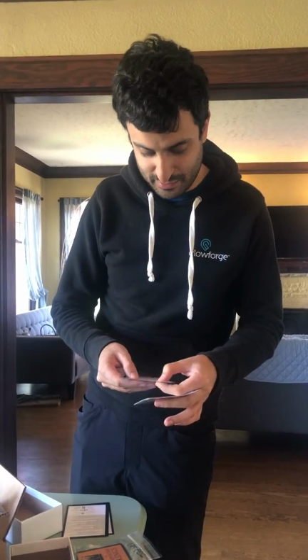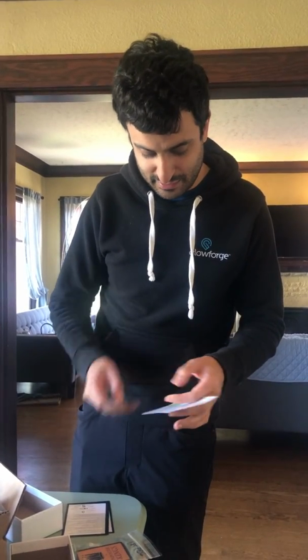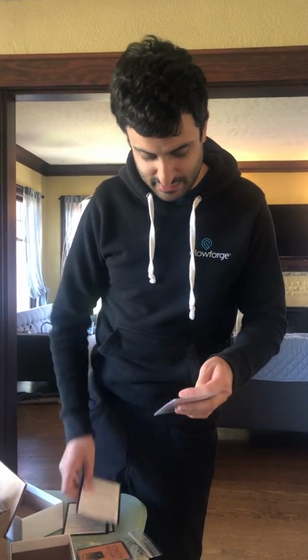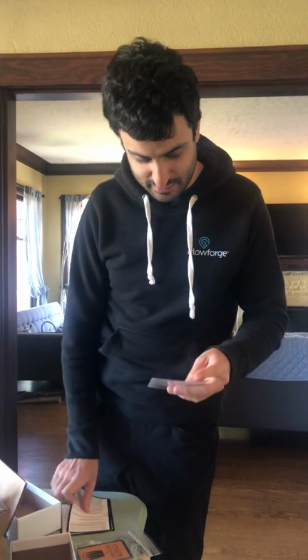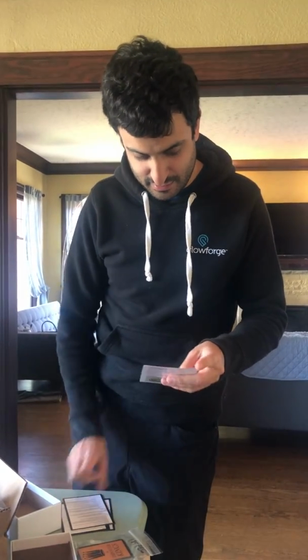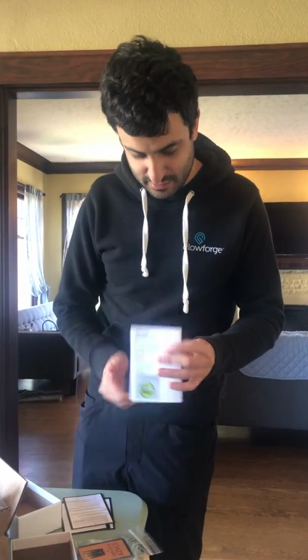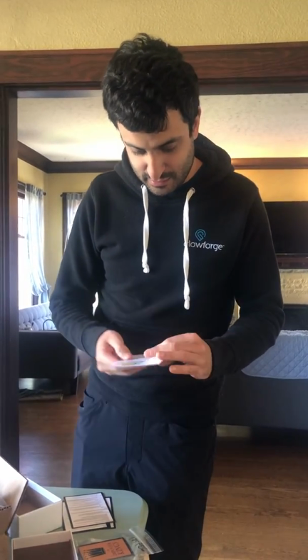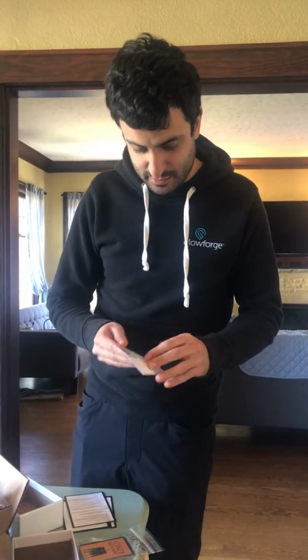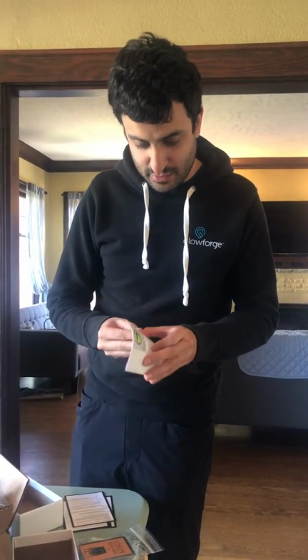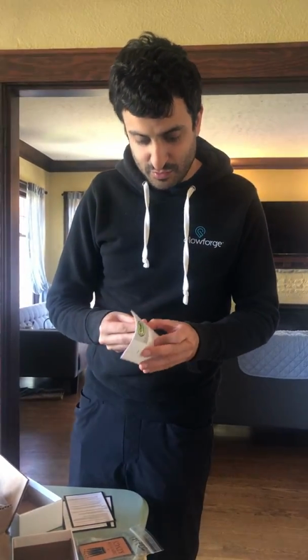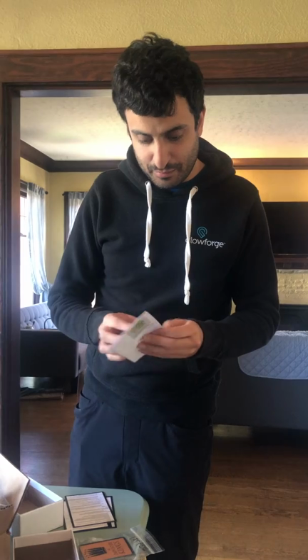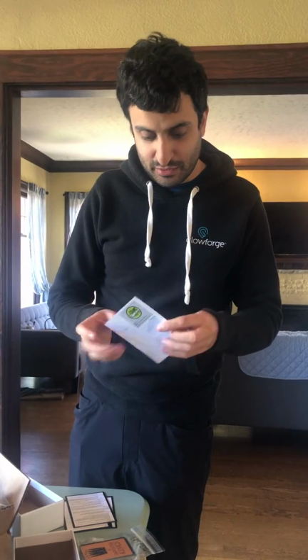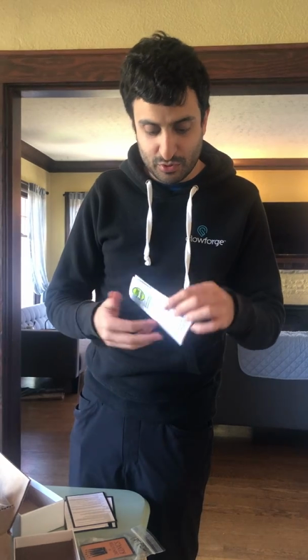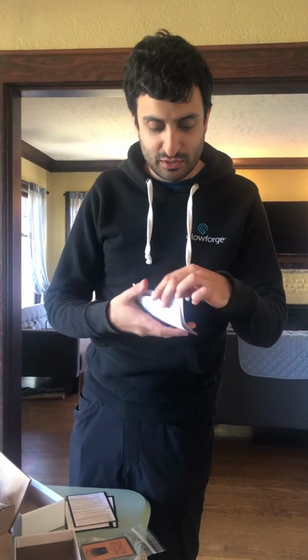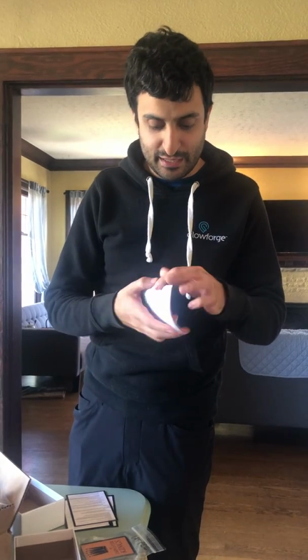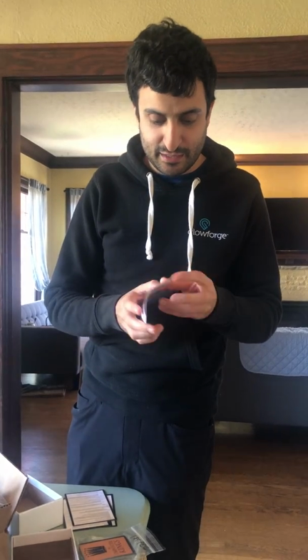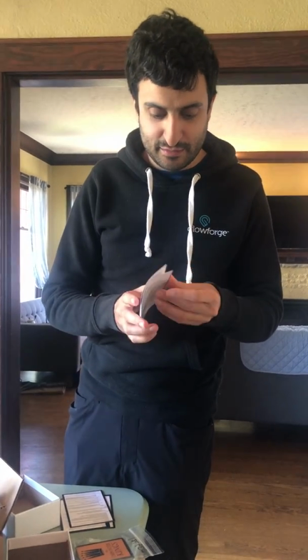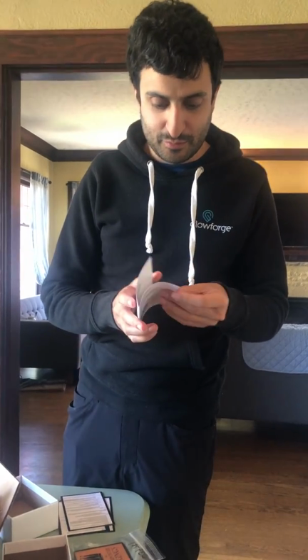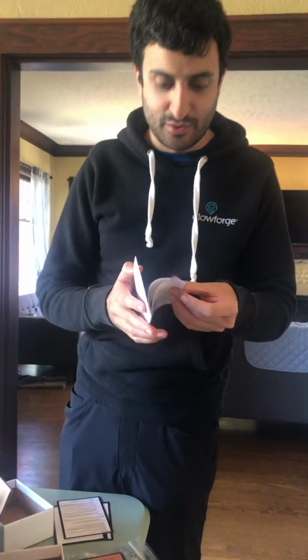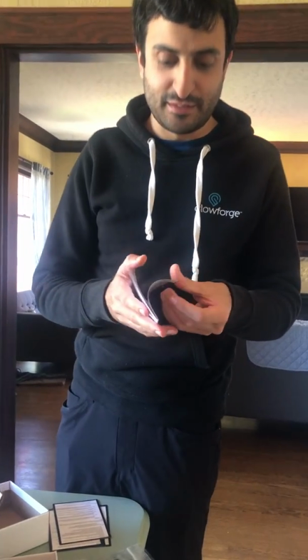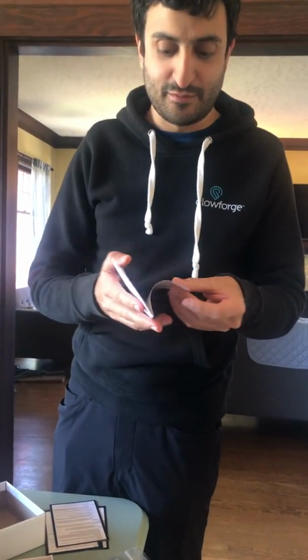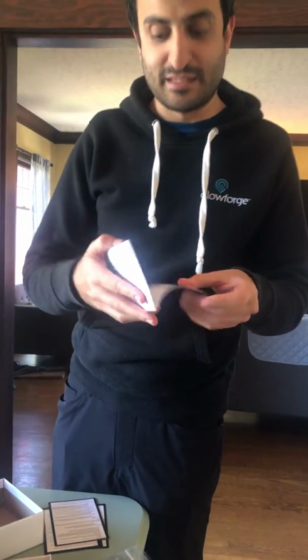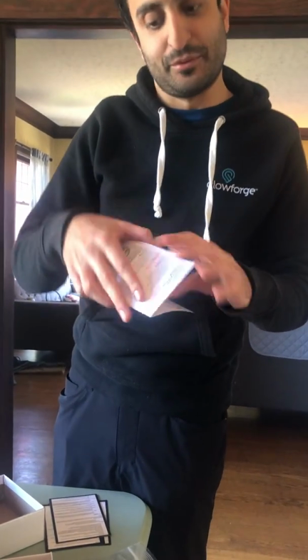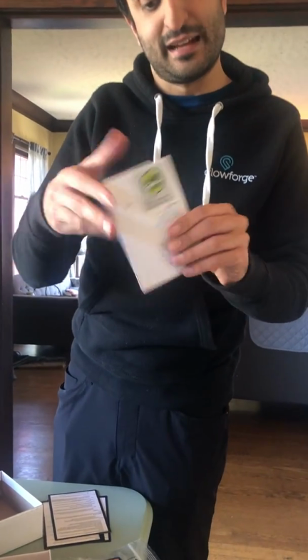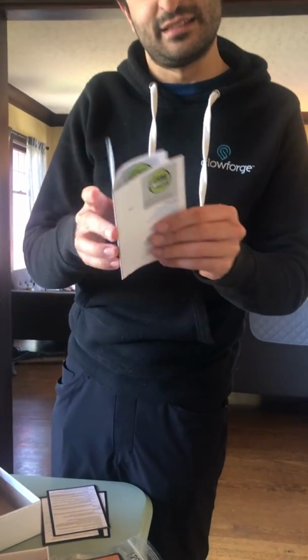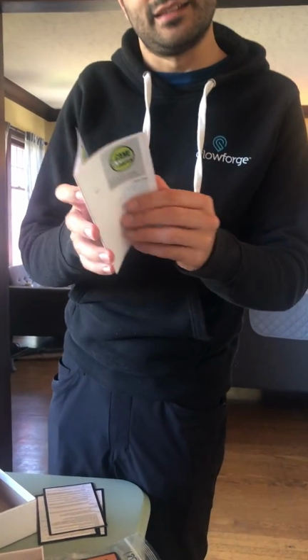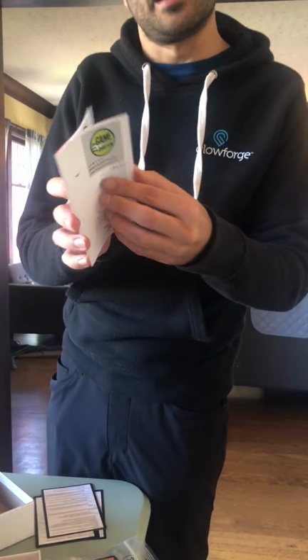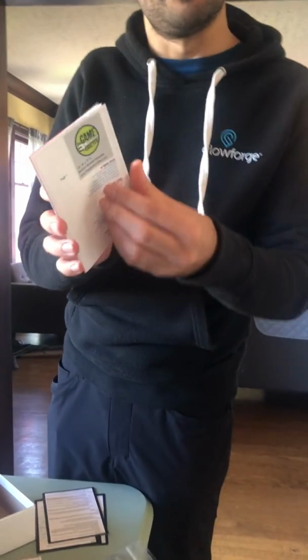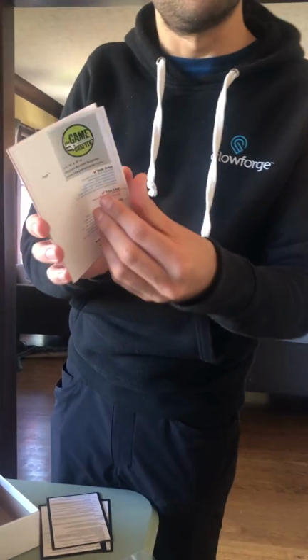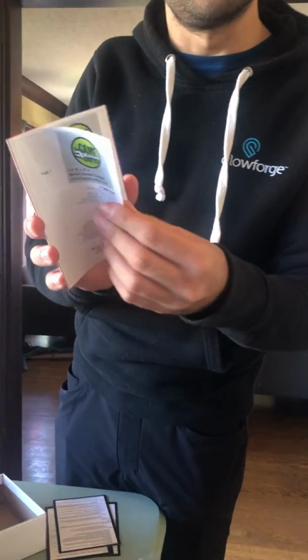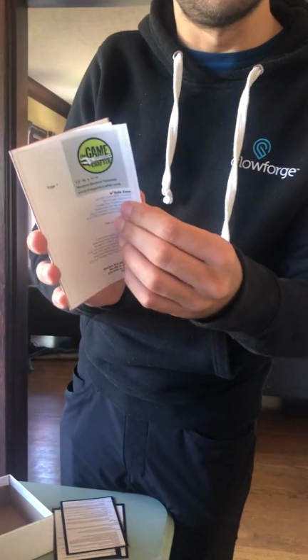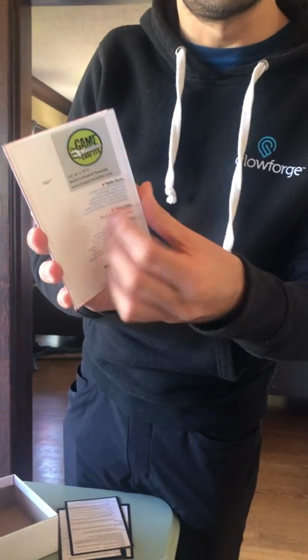Got a couple cheat sheets that I printed out just to demo them out. These are way too small obviously, but I just decided to print what we had. This will be designed by our designer so it'll actually be quite nice. Here's what the booklet will look like with all the sample text. It's going to be much bigger than this.